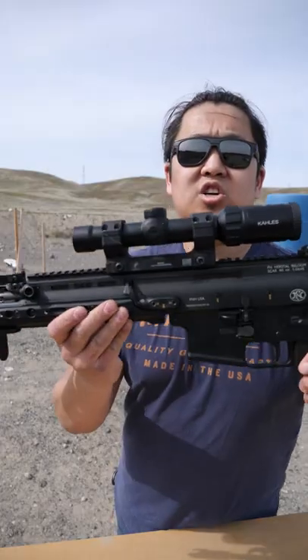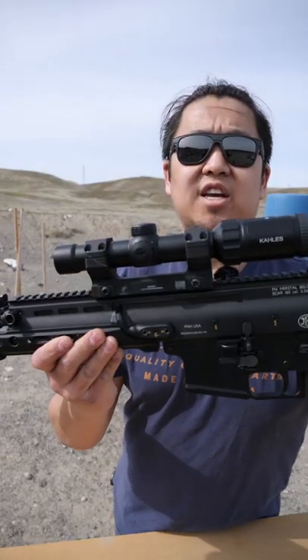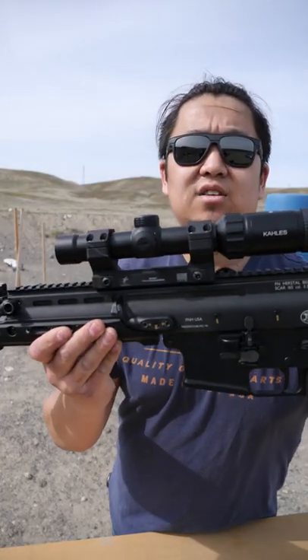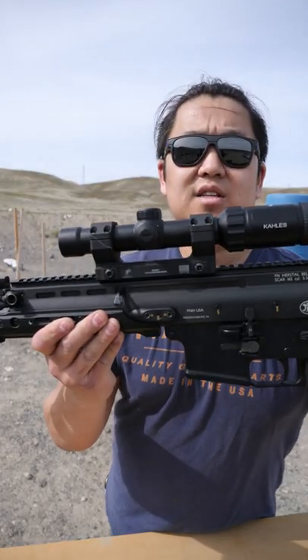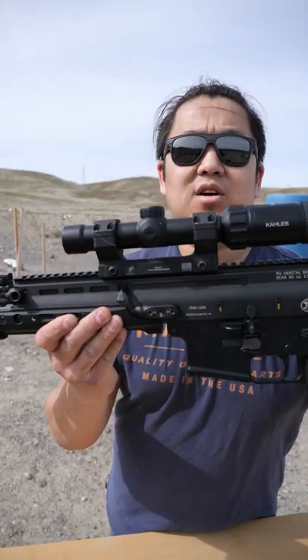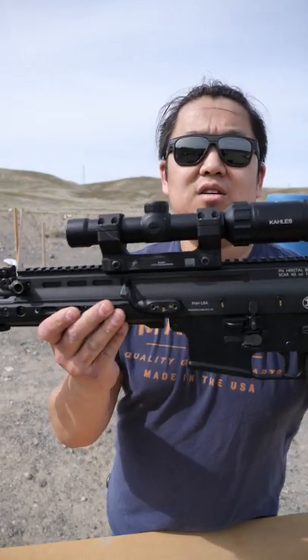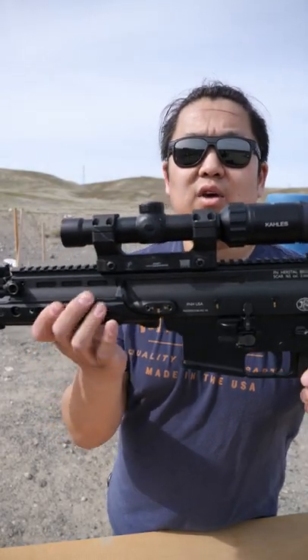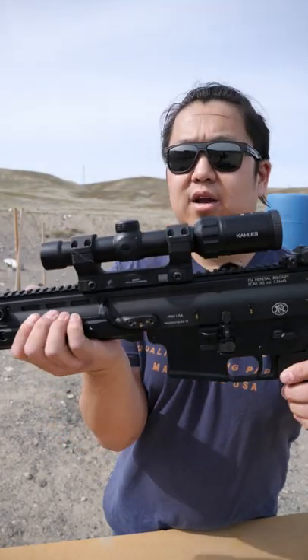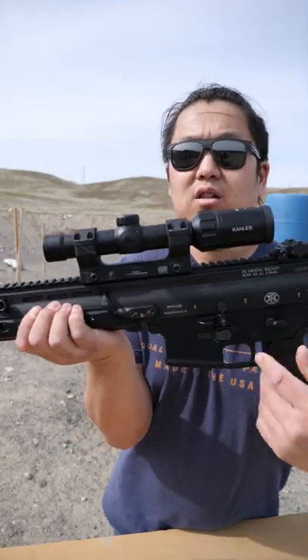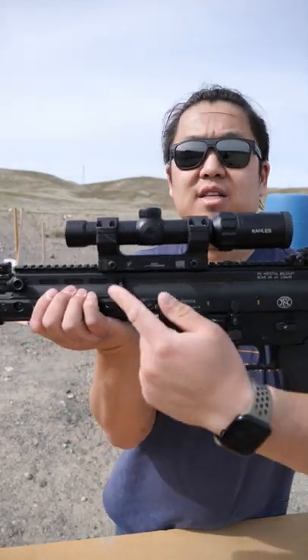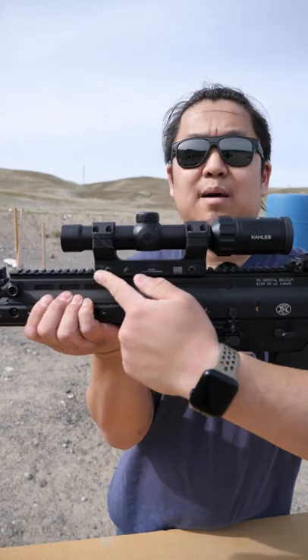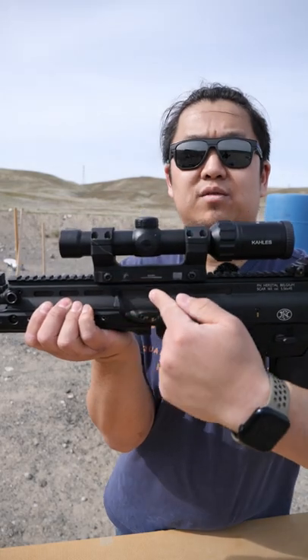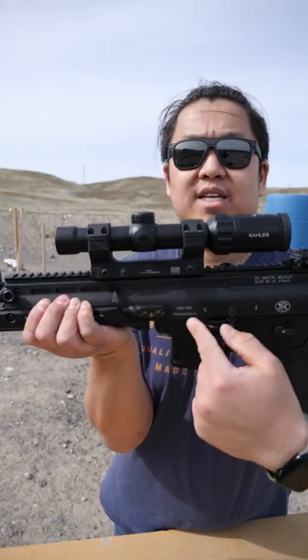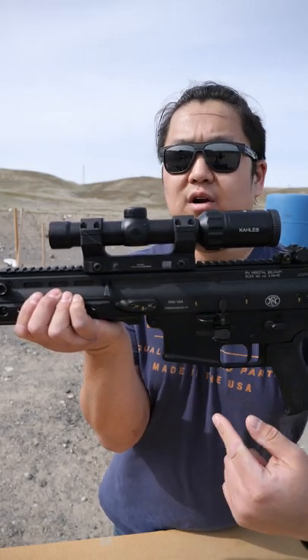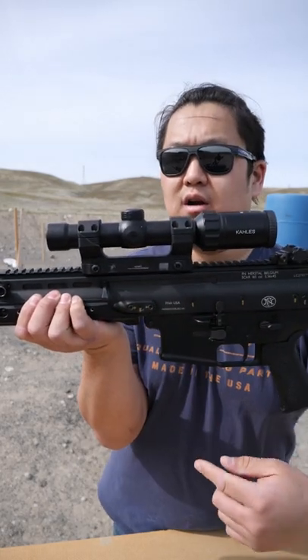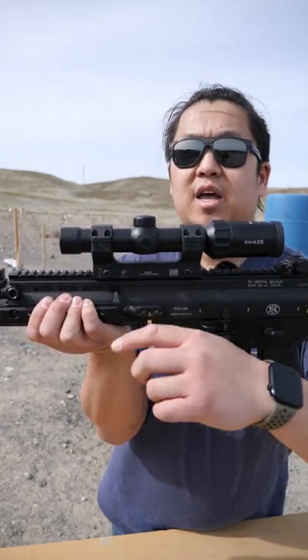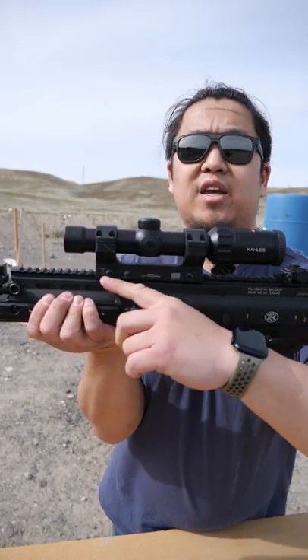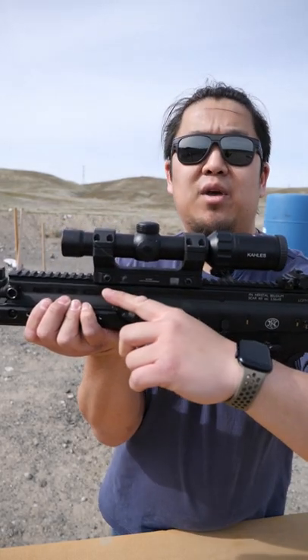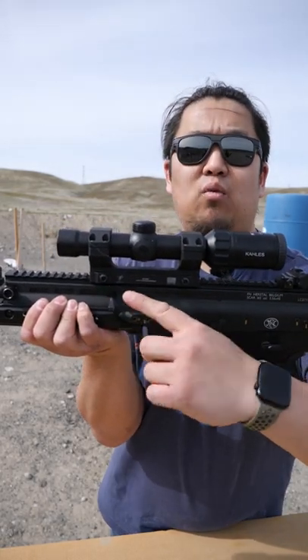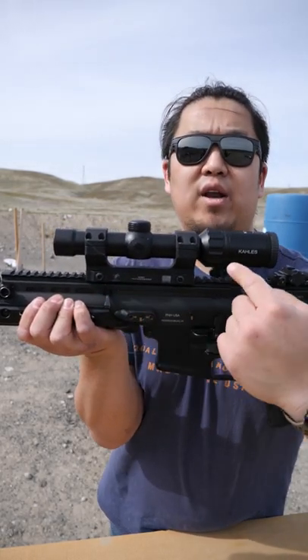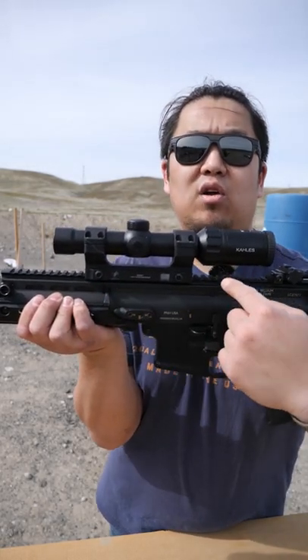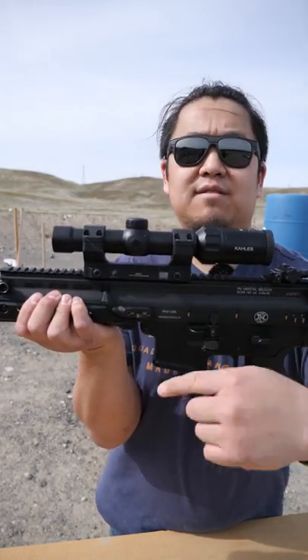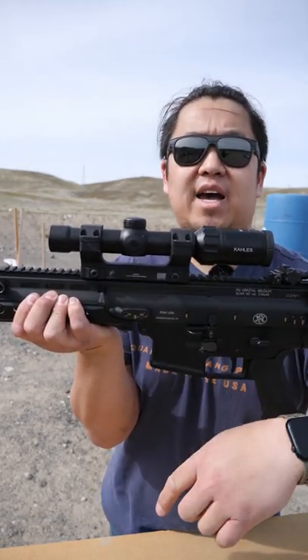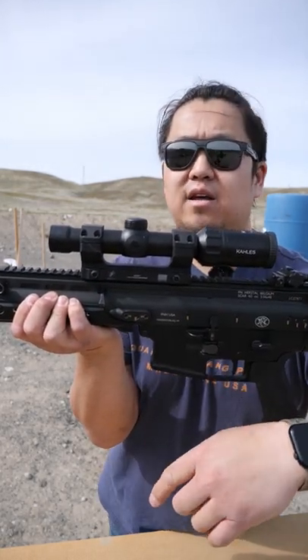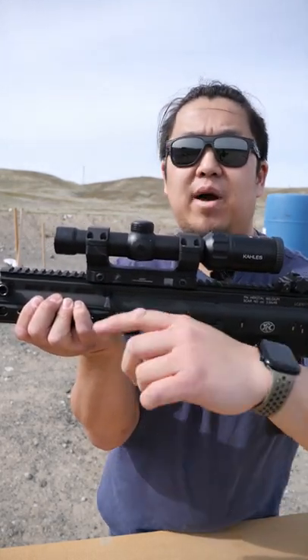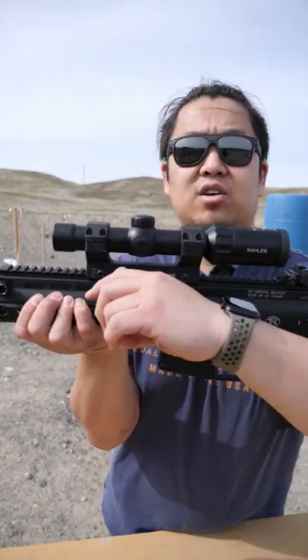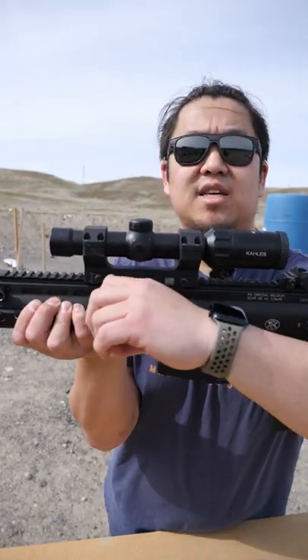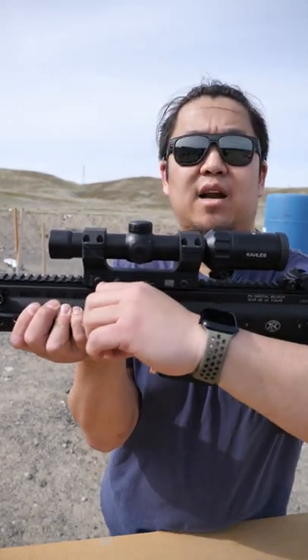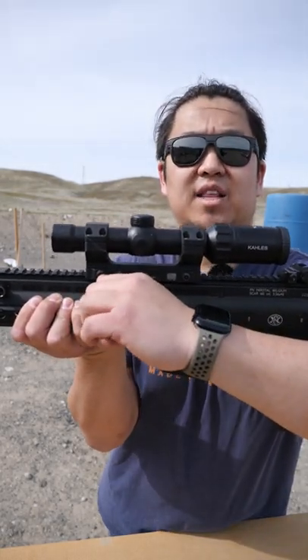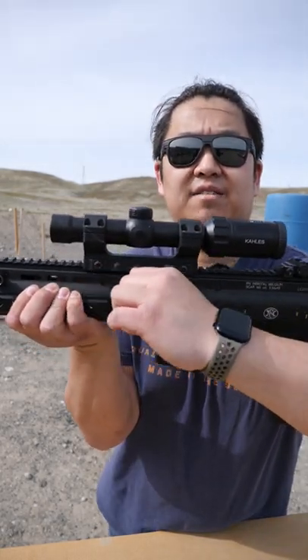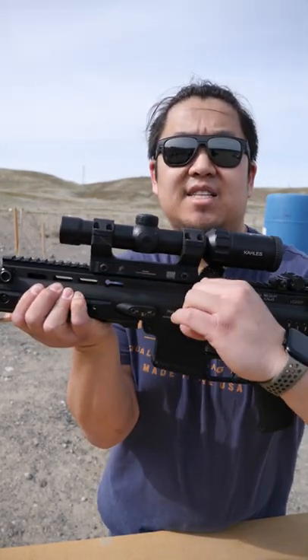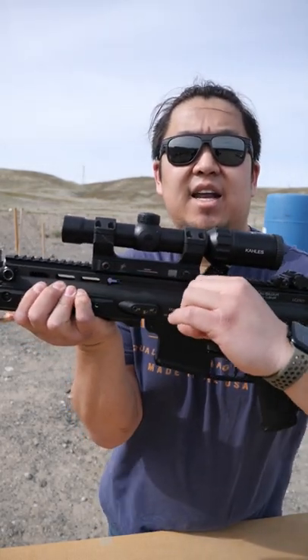The charging handle on the SCAR is located along the top of the receiver. It can be on the right or left side. Mine is currently set up on the left-hand side.